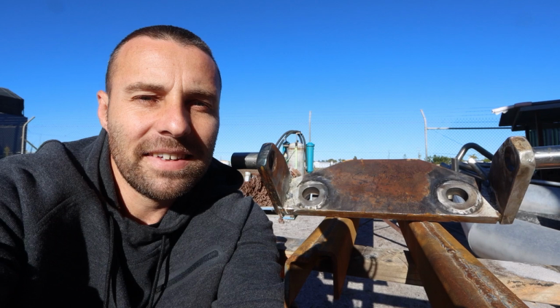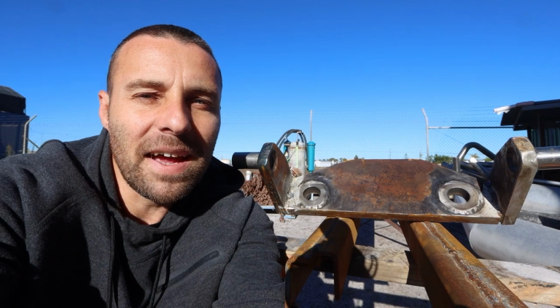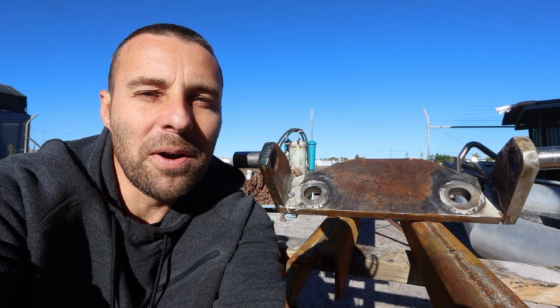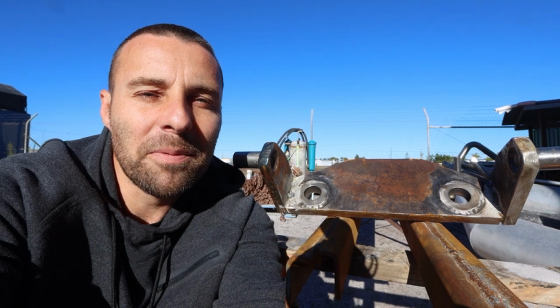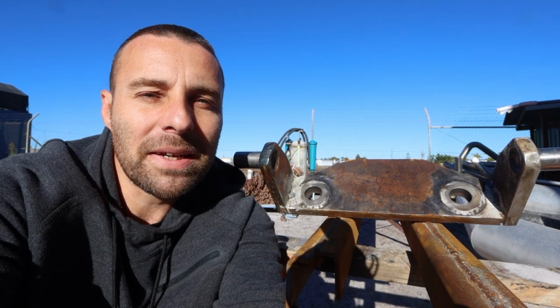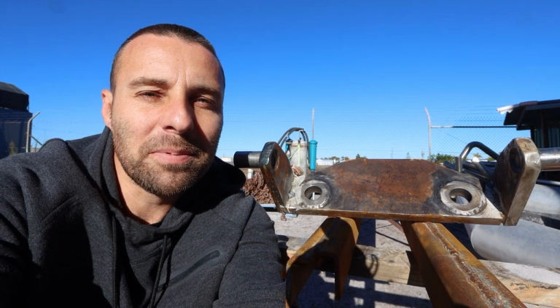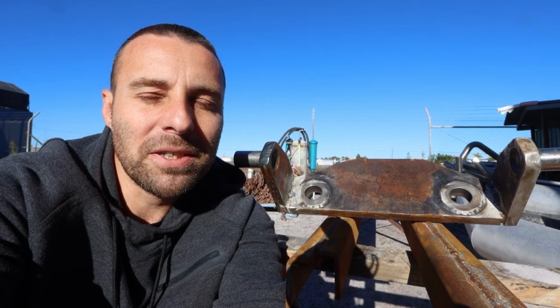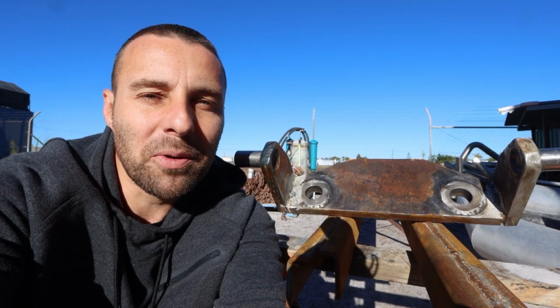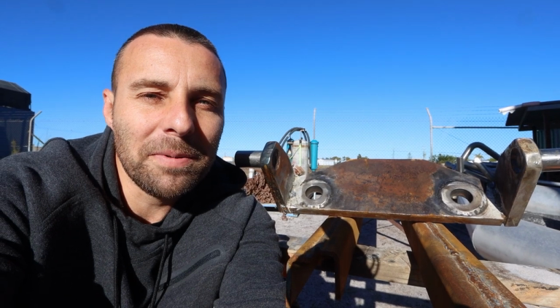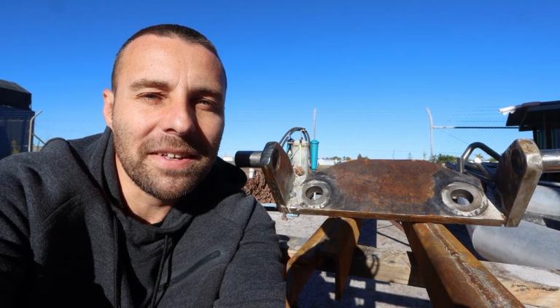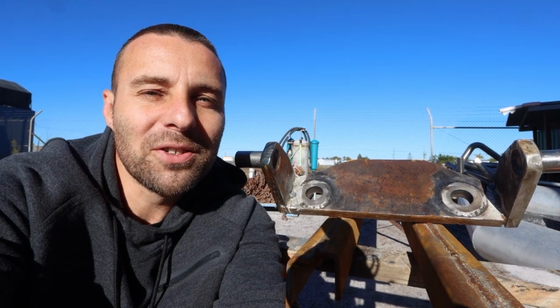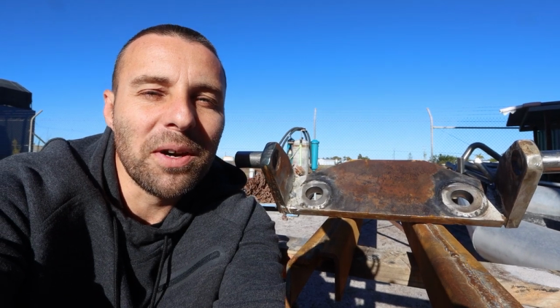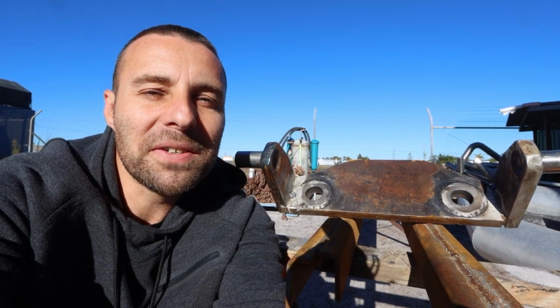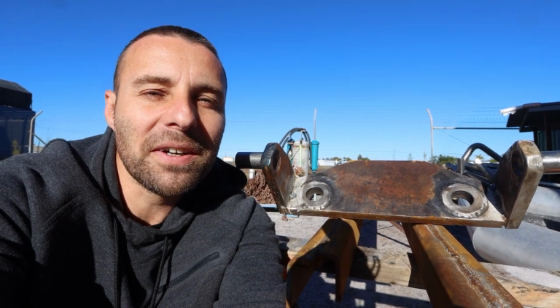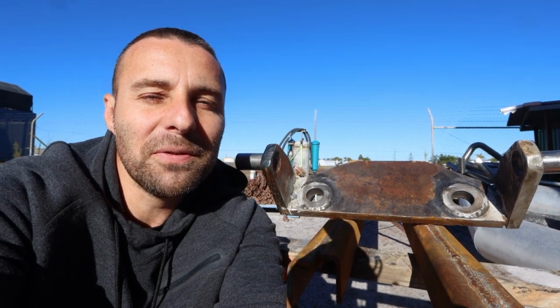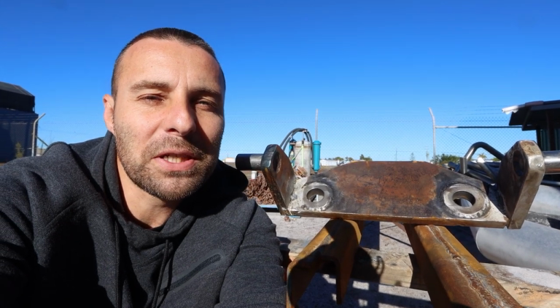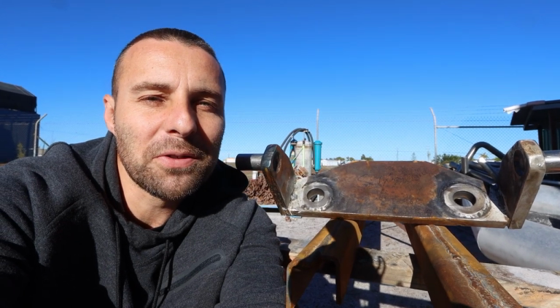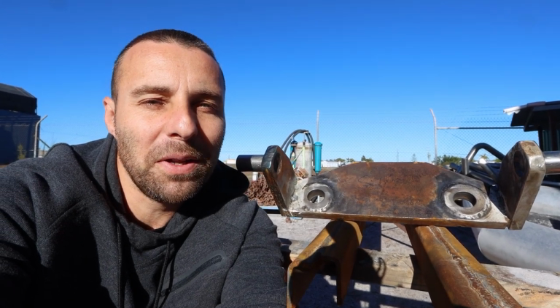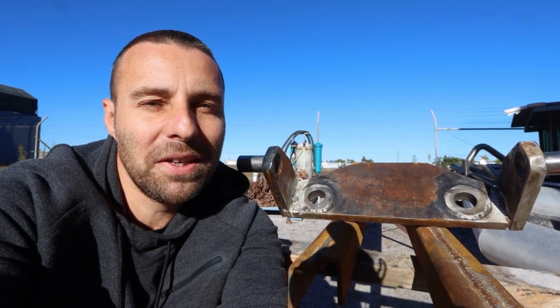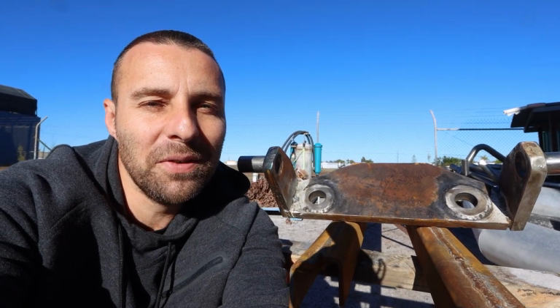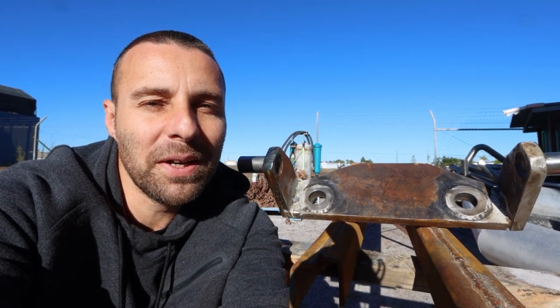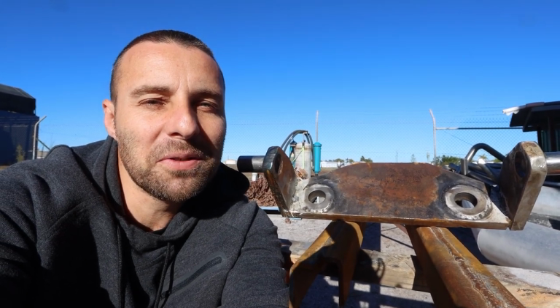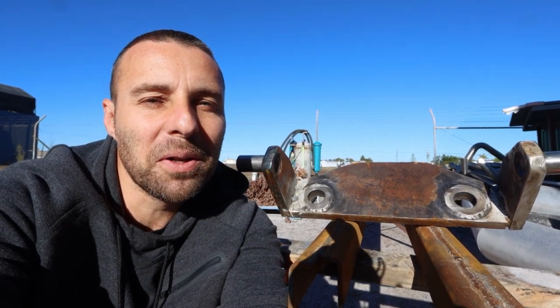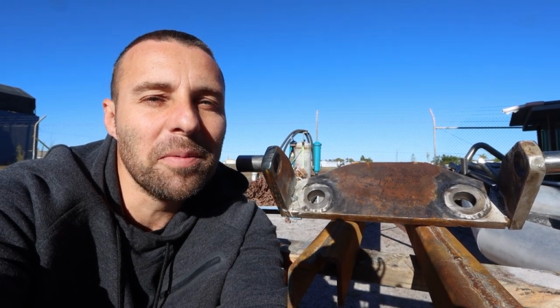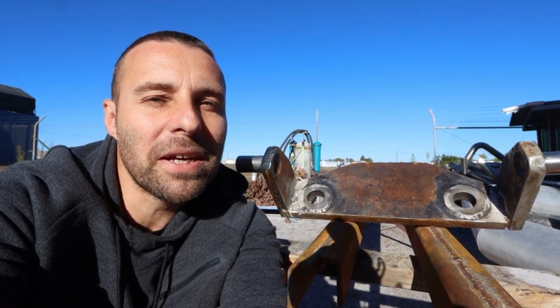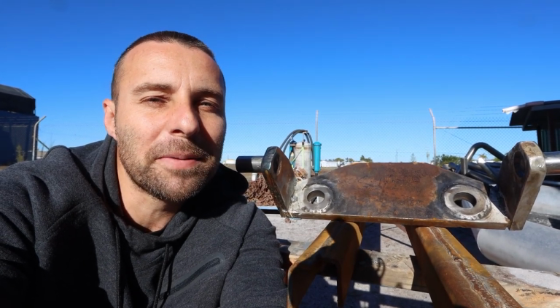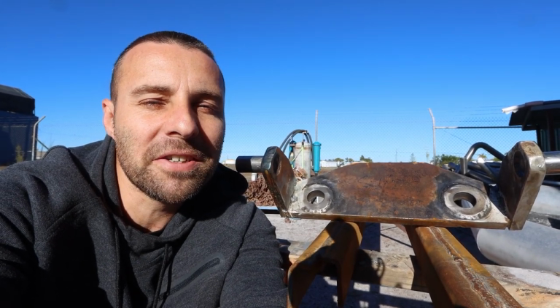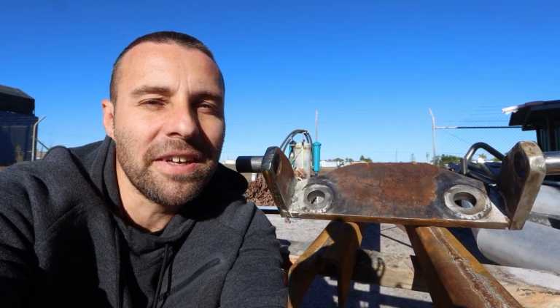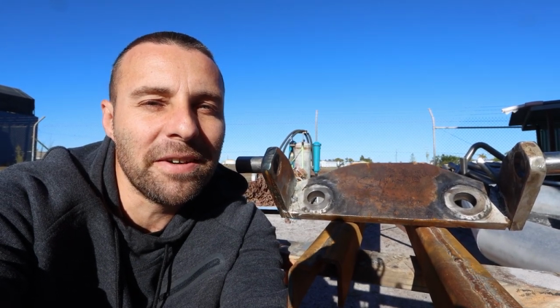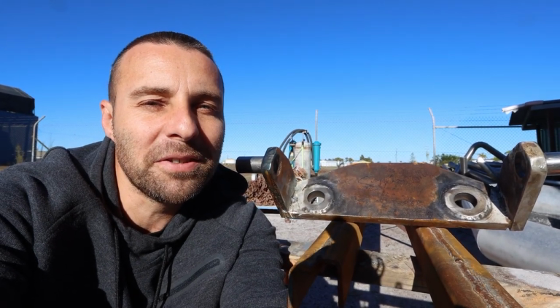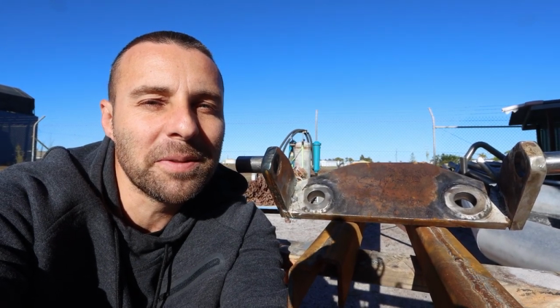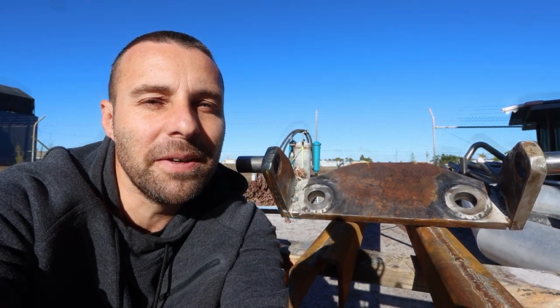G'day, welcome back to Project BrewPig, the story of a sunken fishing trawler converting into a global expedition and research boat.